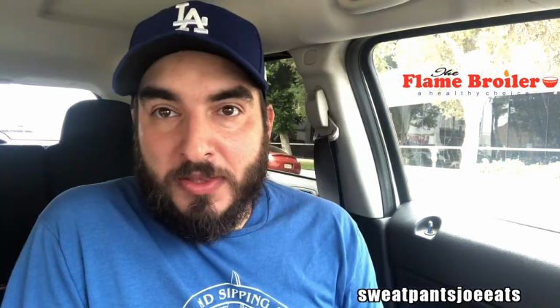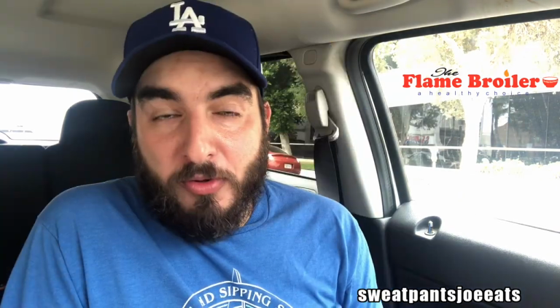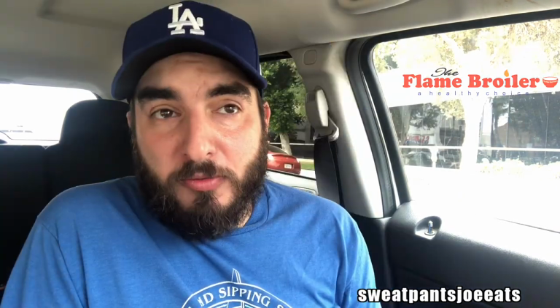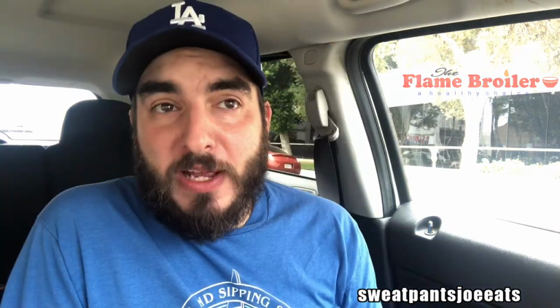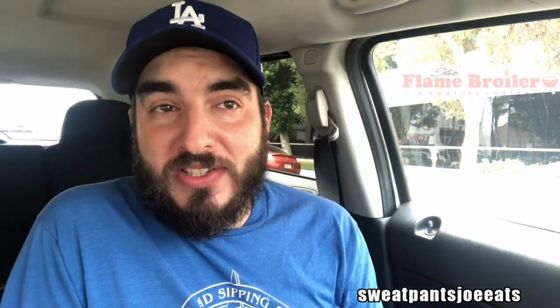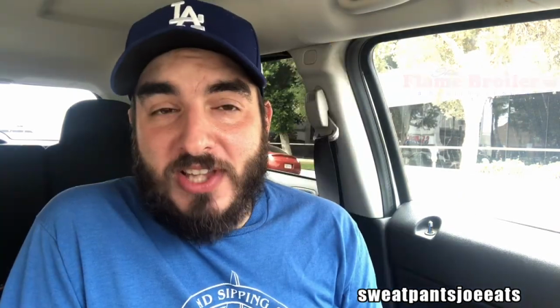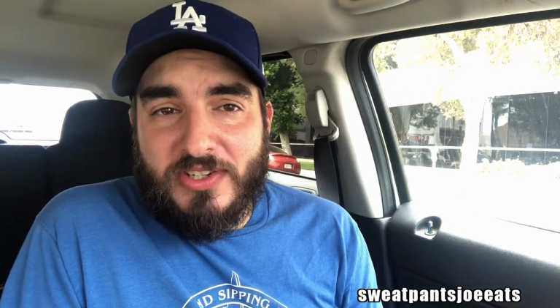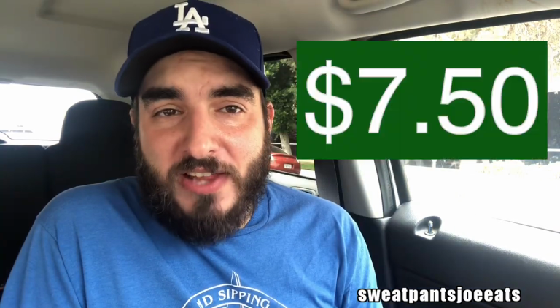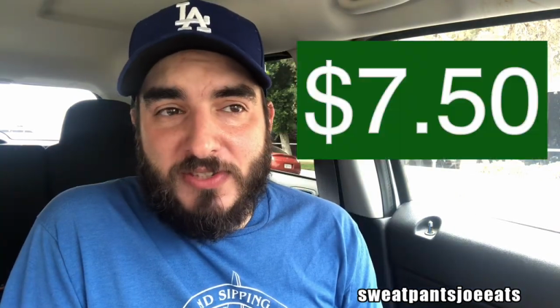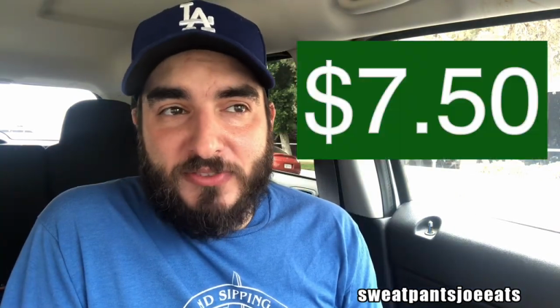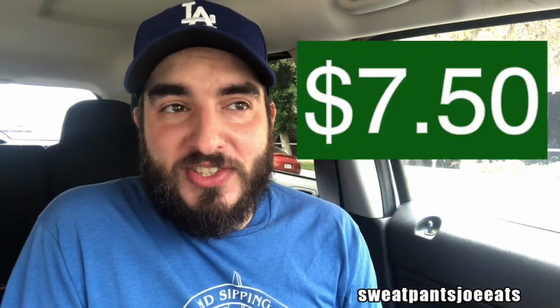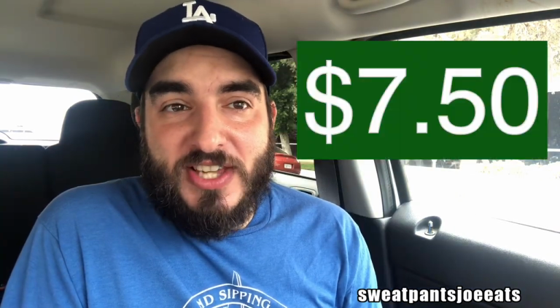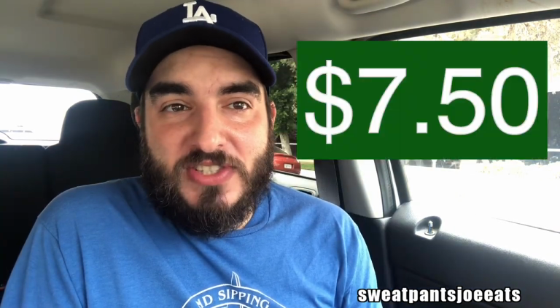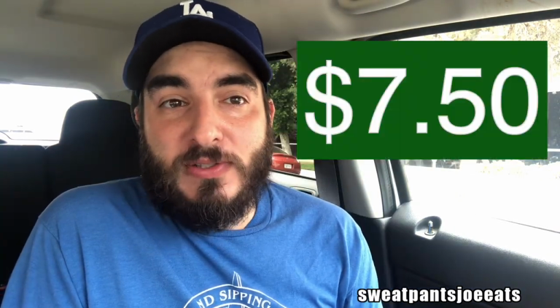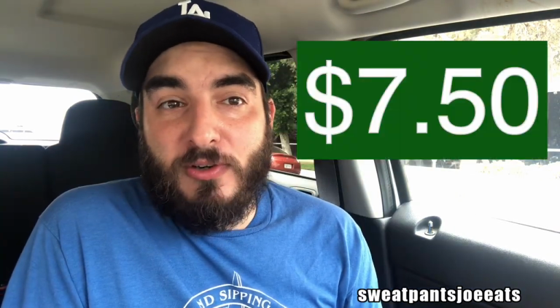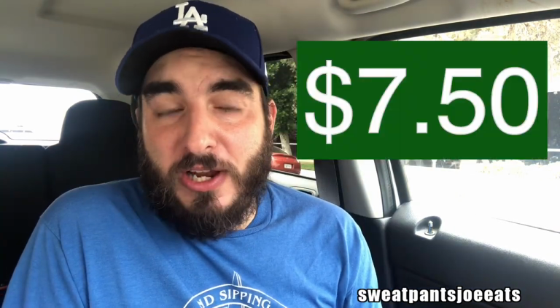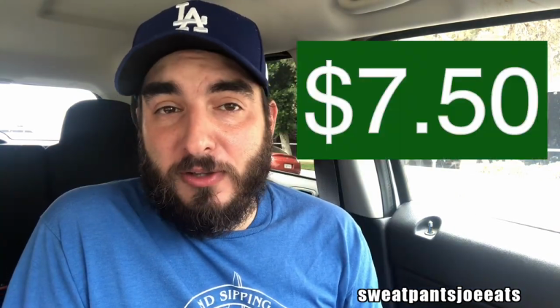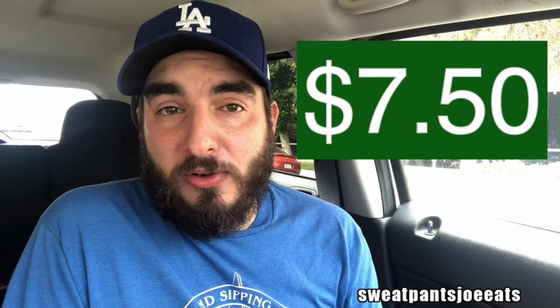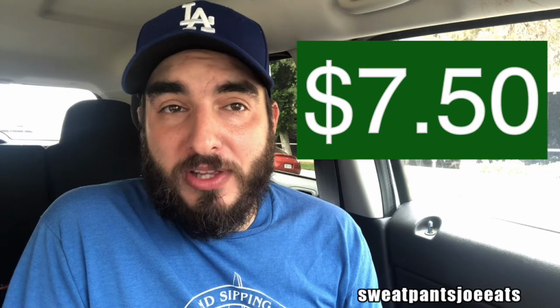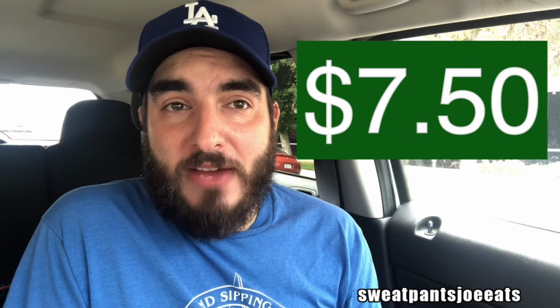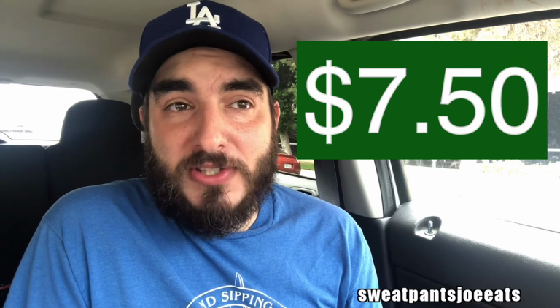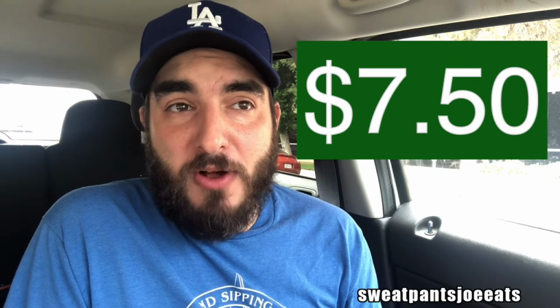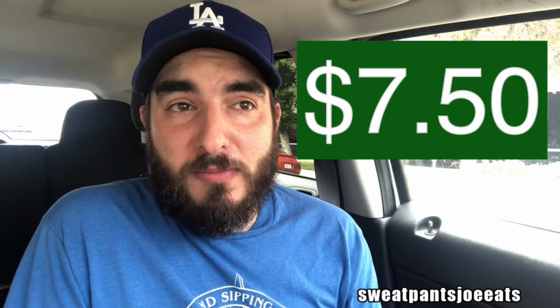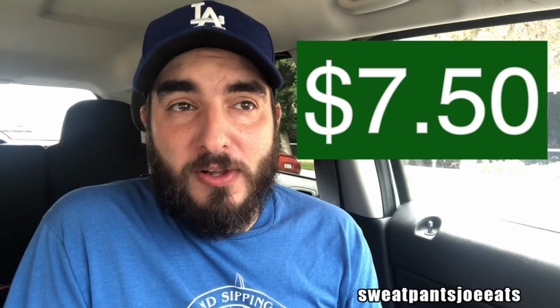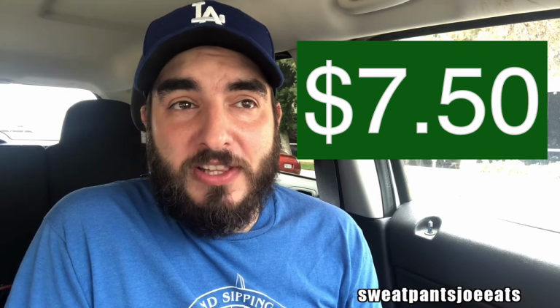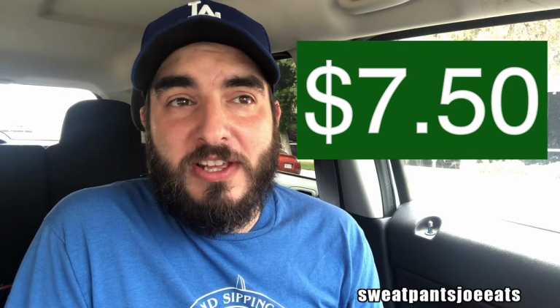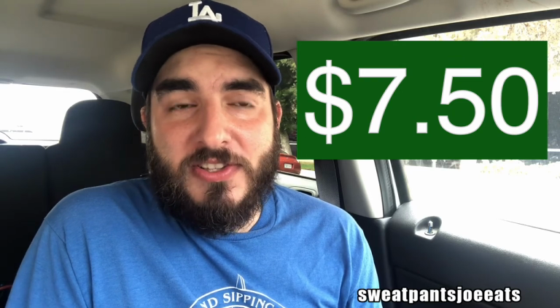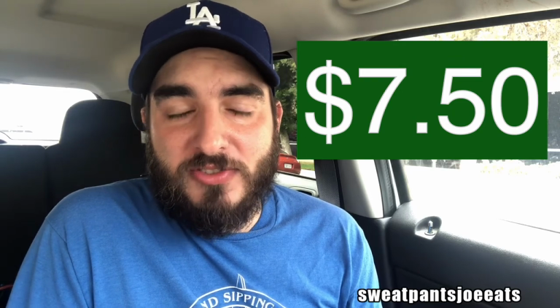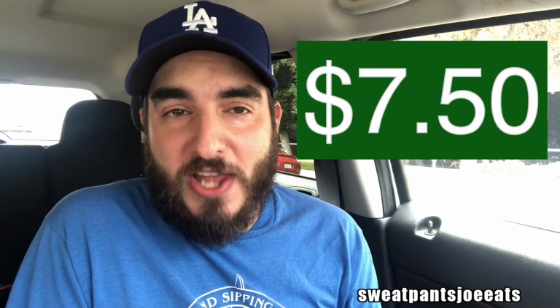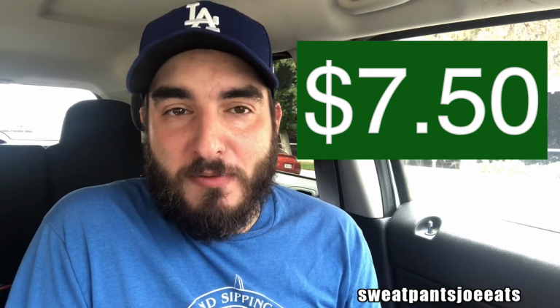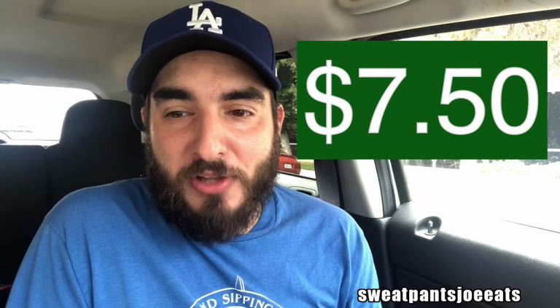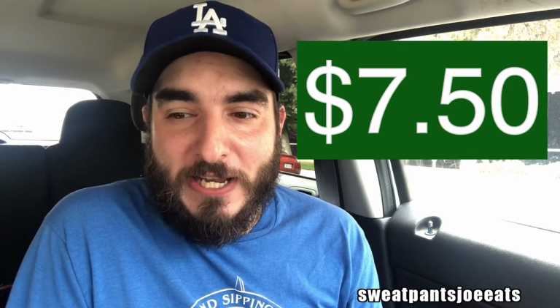The bowl ran me $7.50. That was for a regular bowl. They have a smaller bowl, and then they also just have a plate.